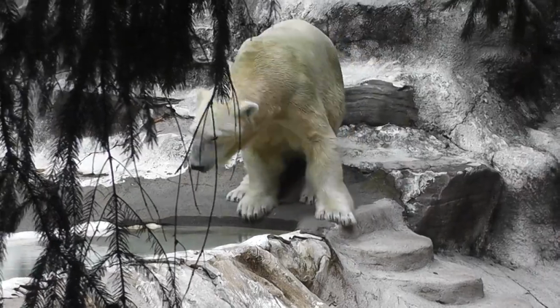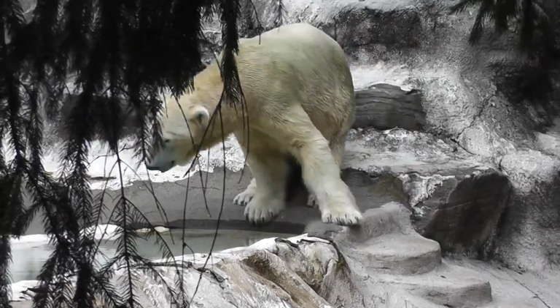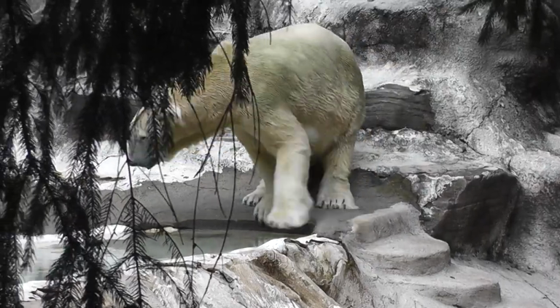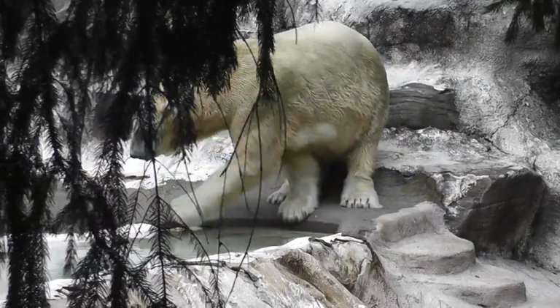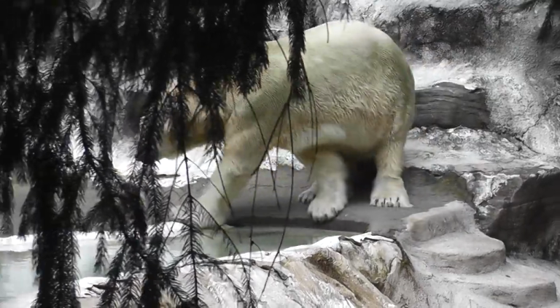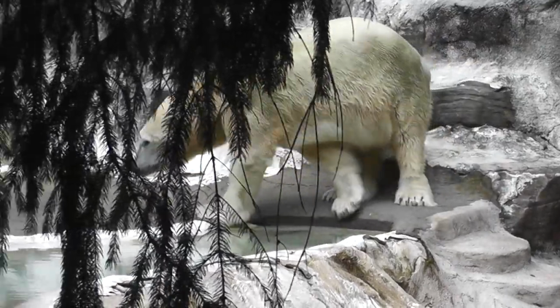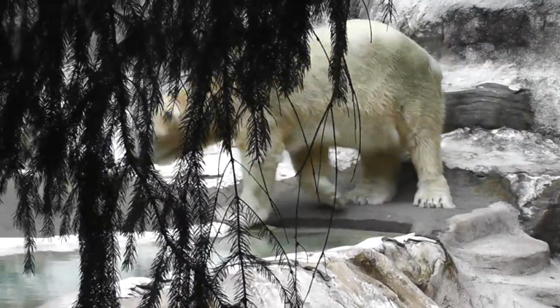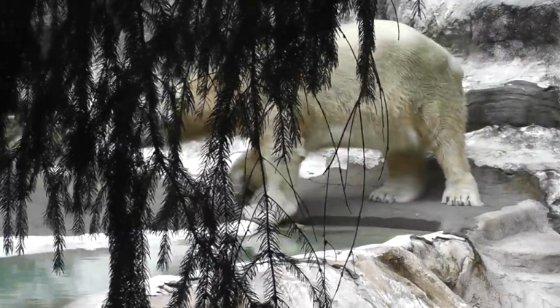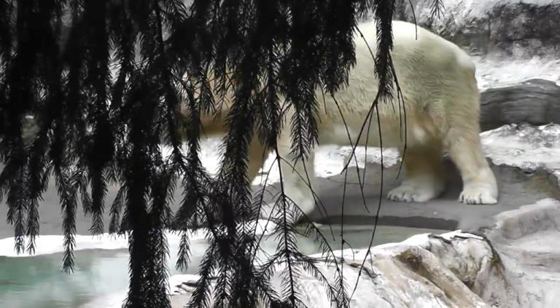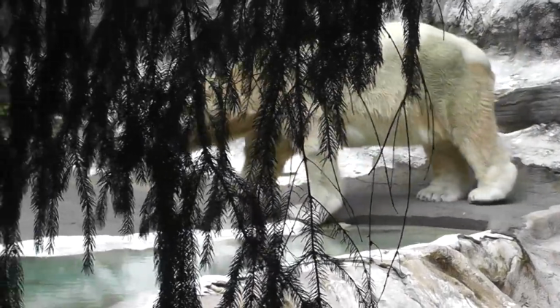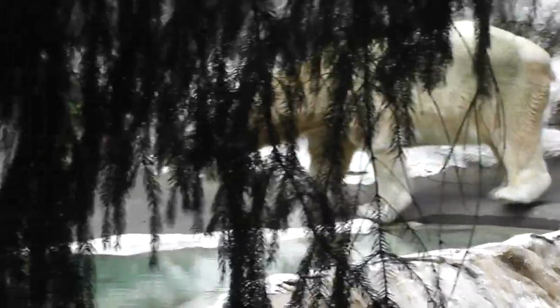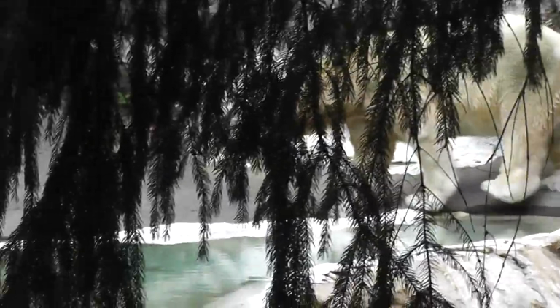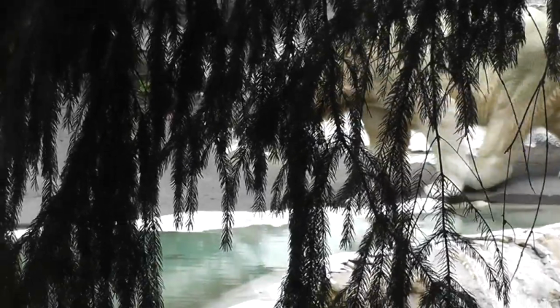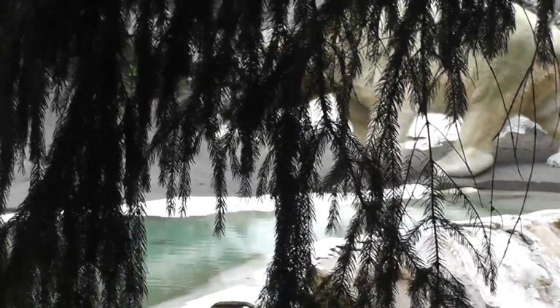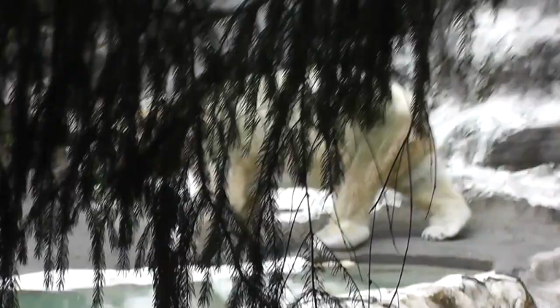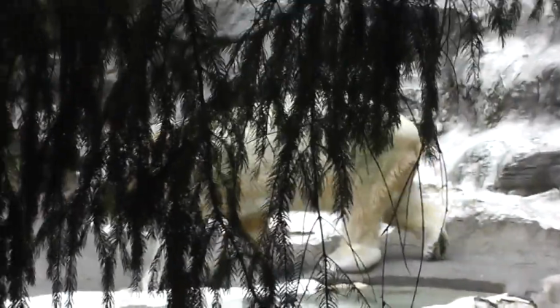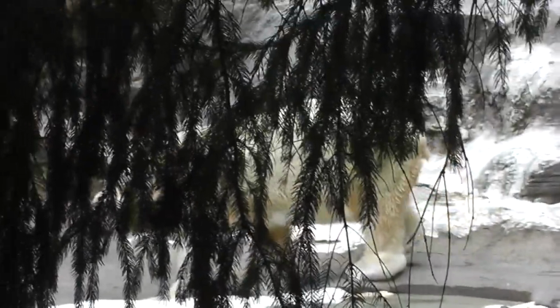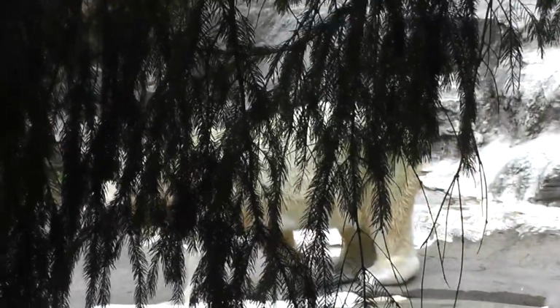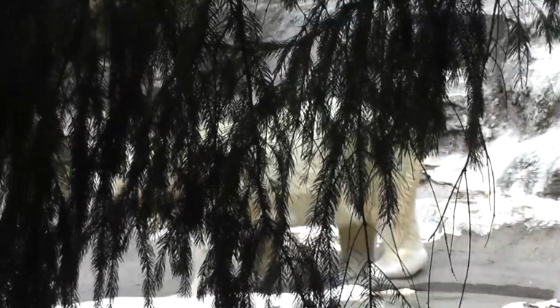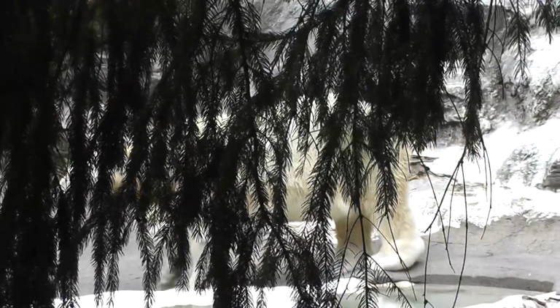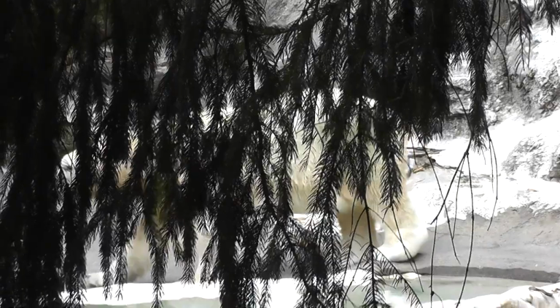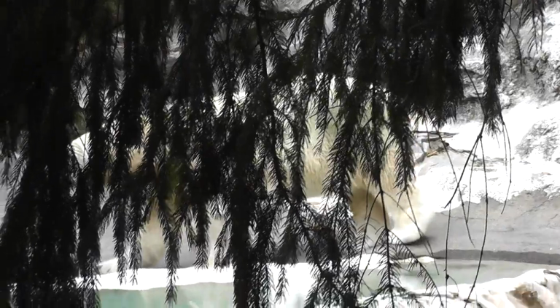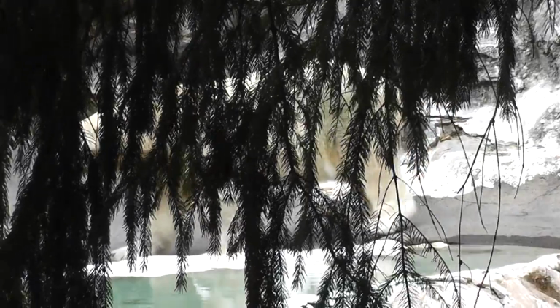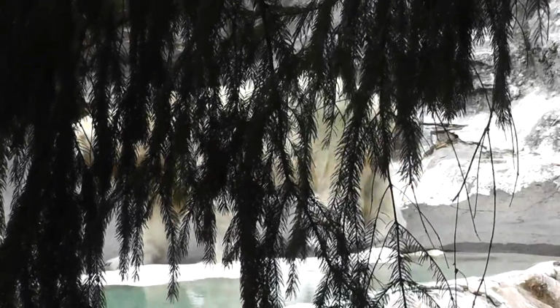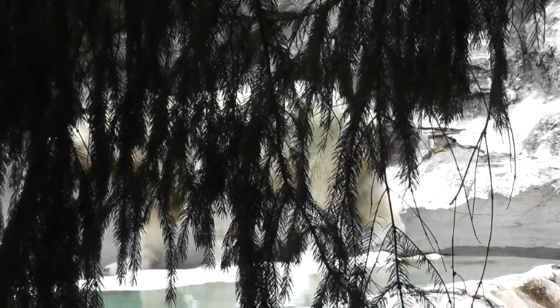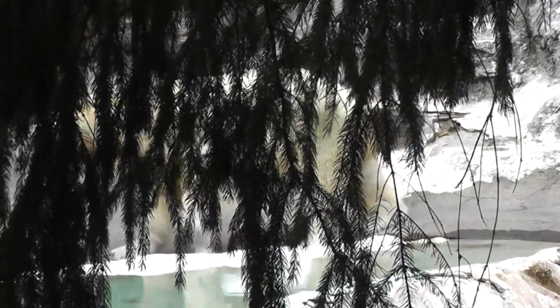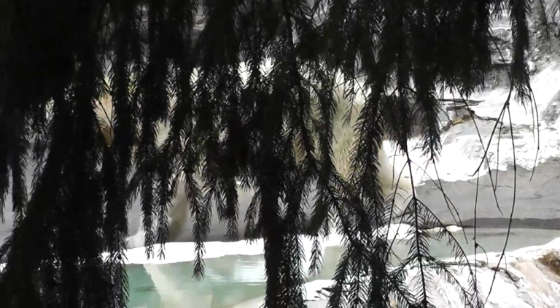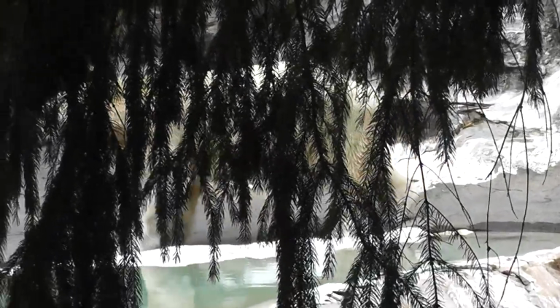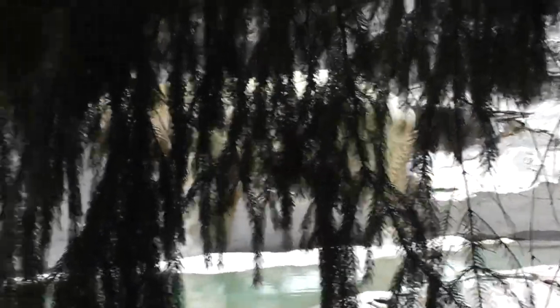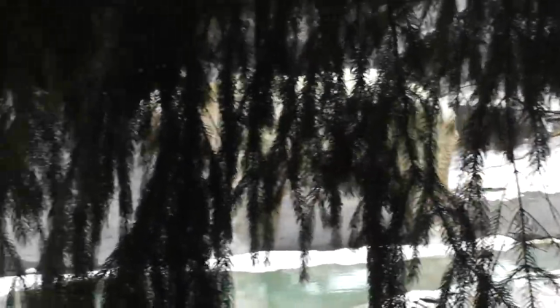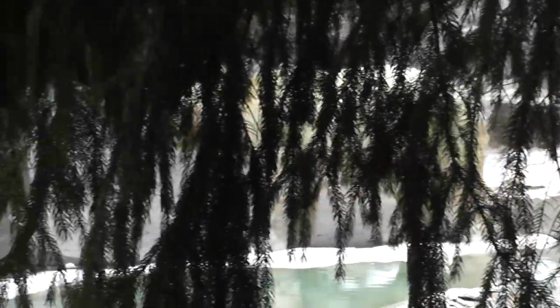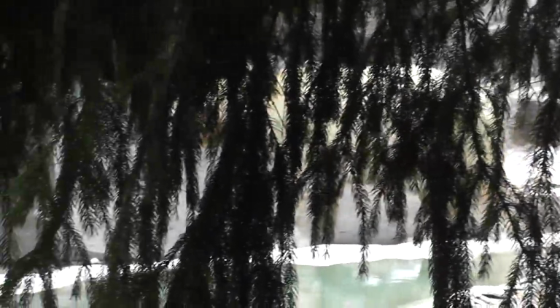He's kind of just walking around. We'll see if he gets kind of whiter in the fall, closer to wintertime.